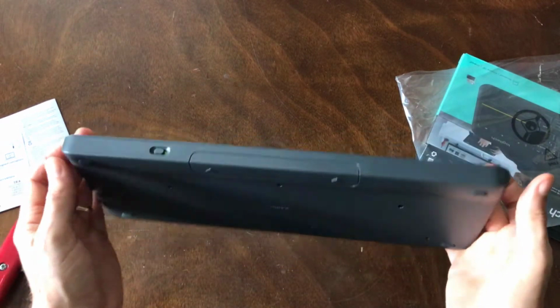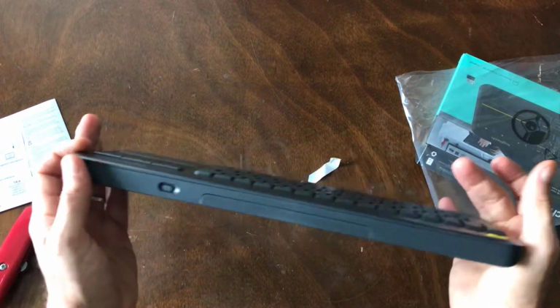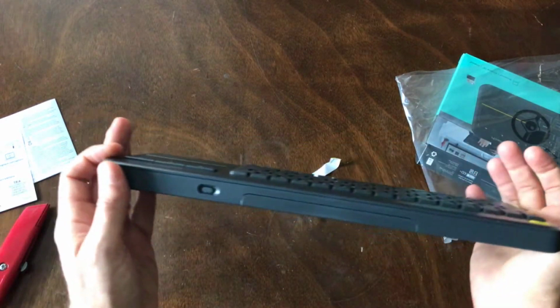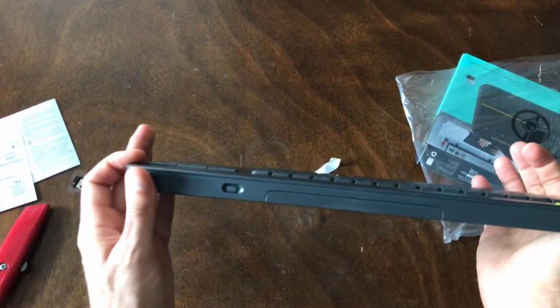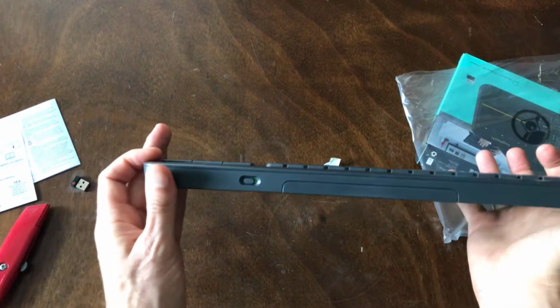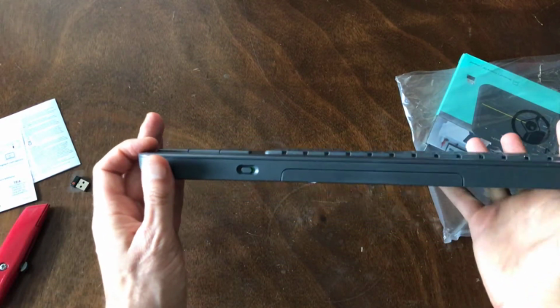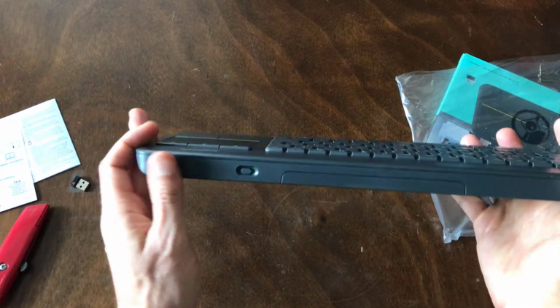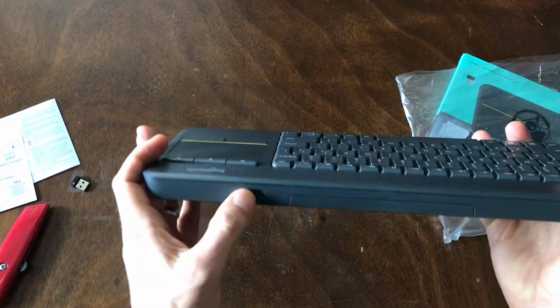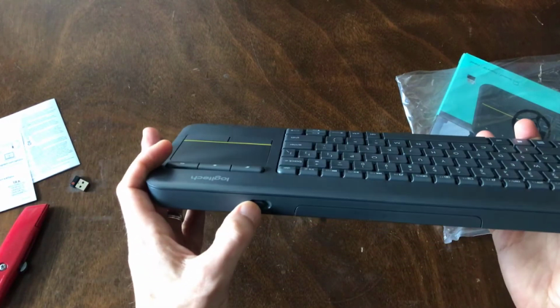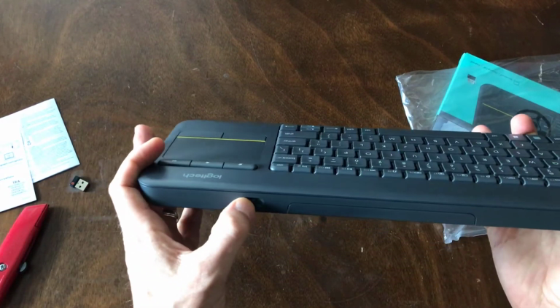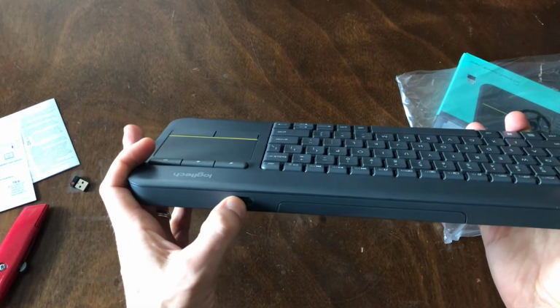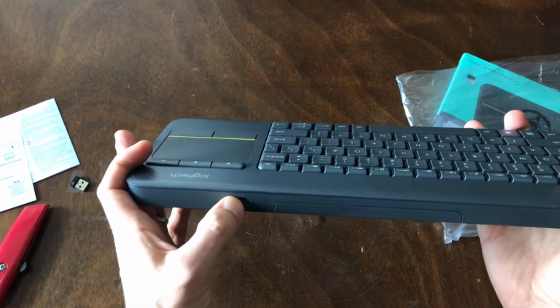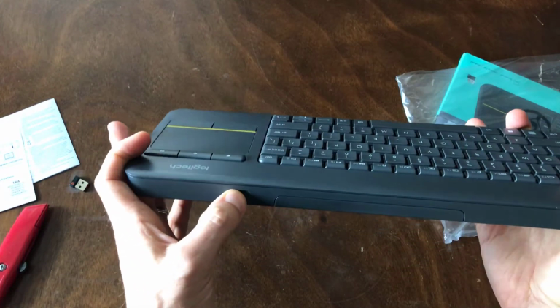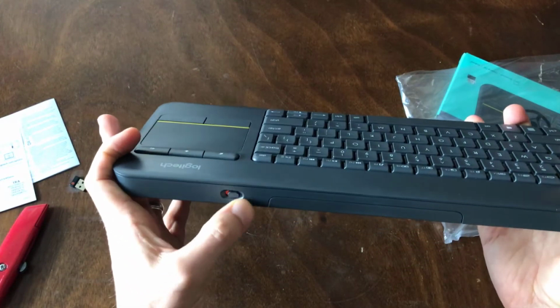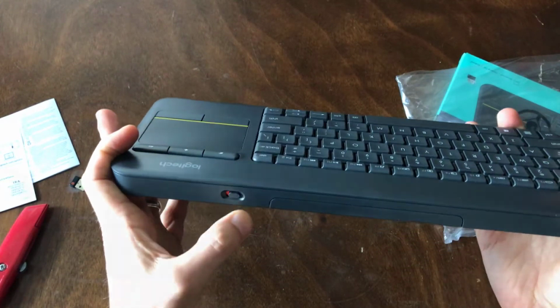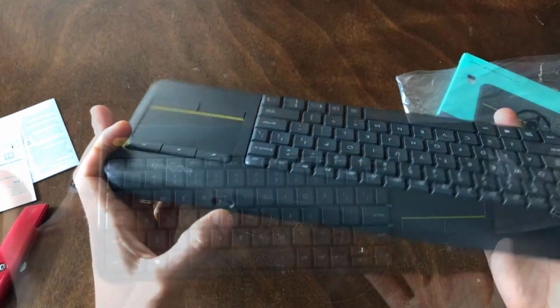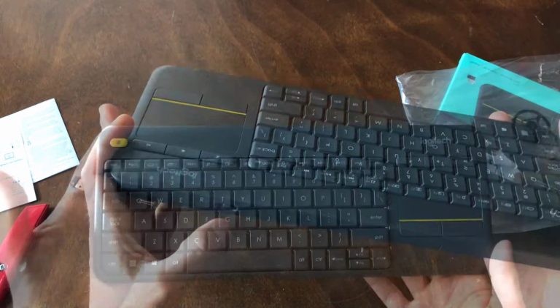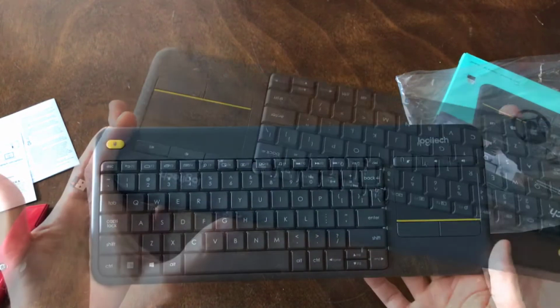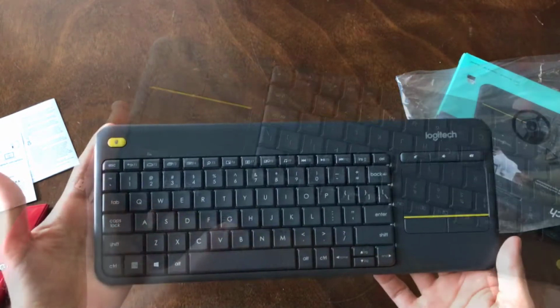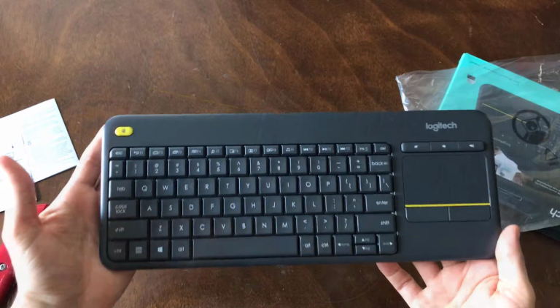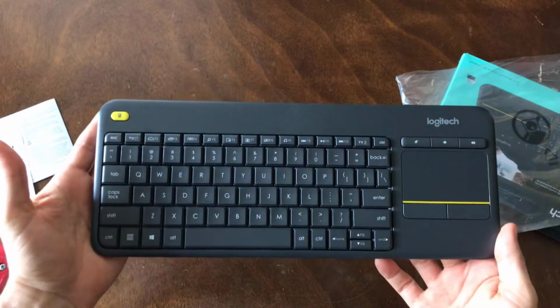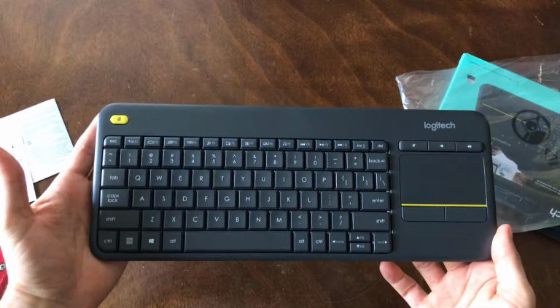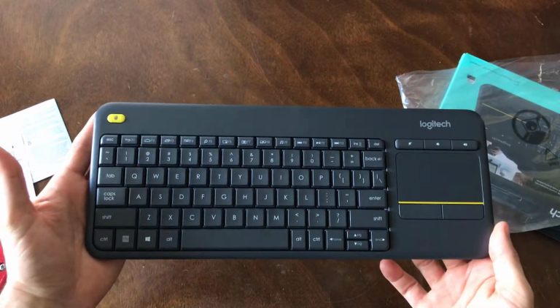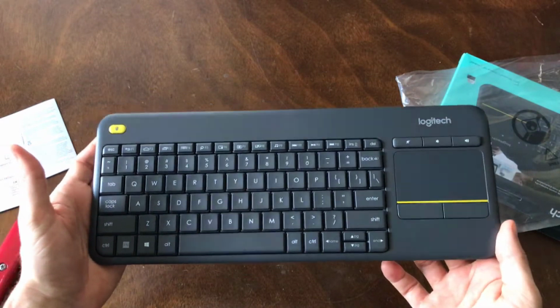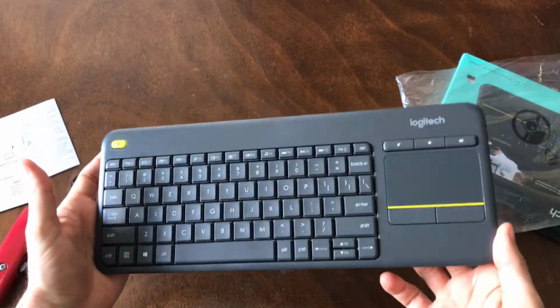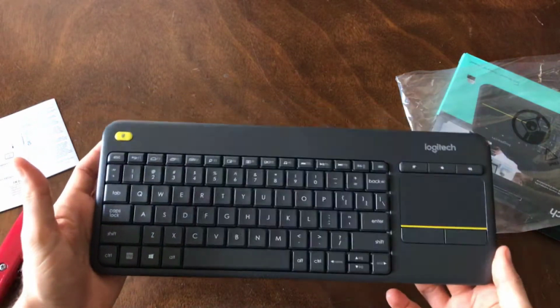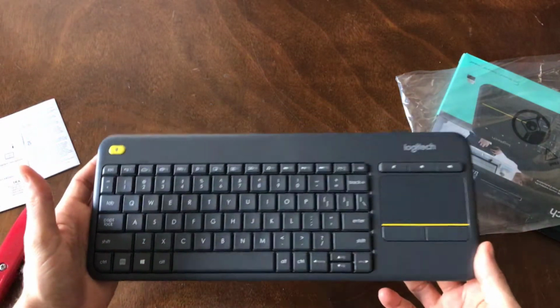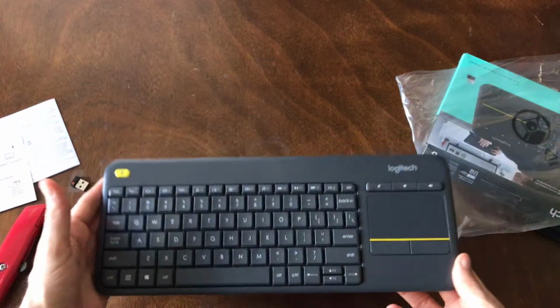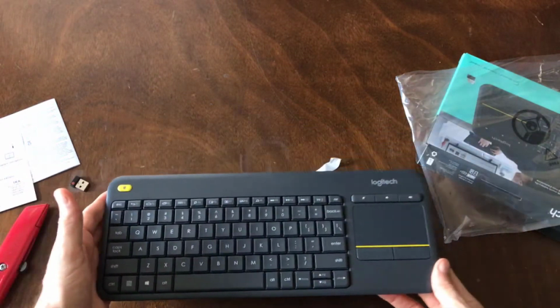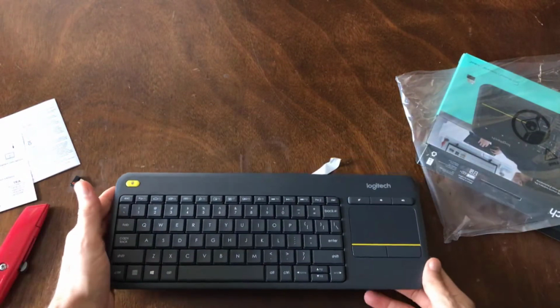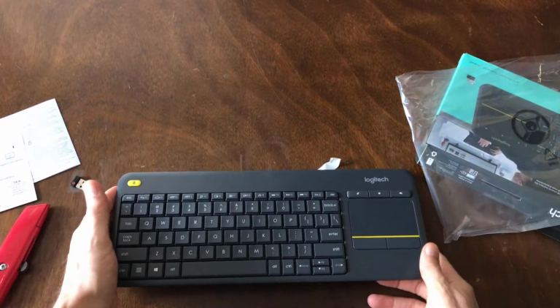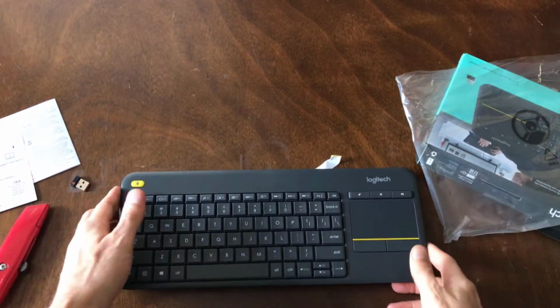And then there's the on switch that's over here. Let's see if we can go ahead and get this paired up to our device.